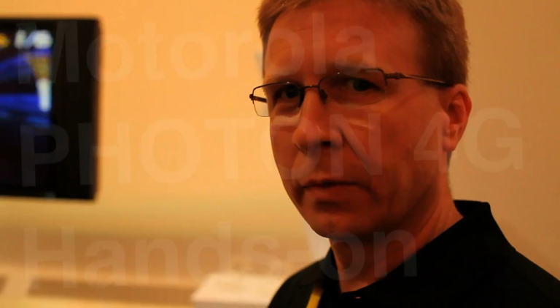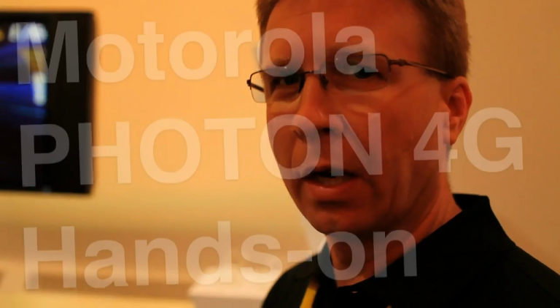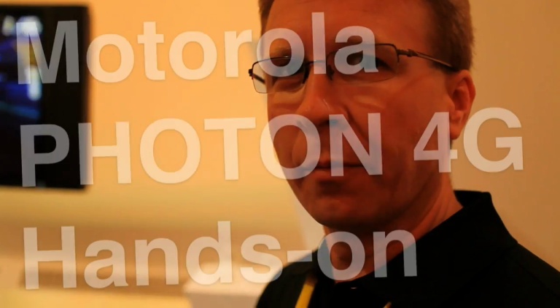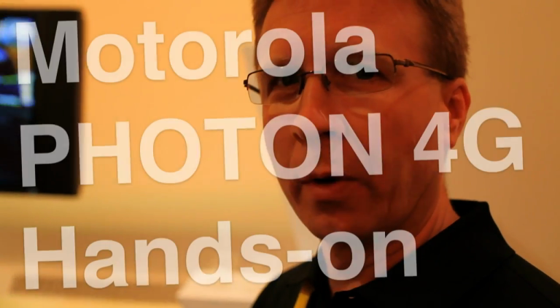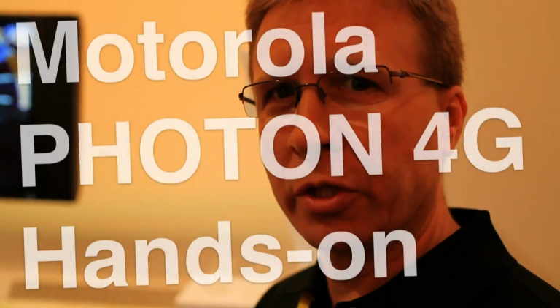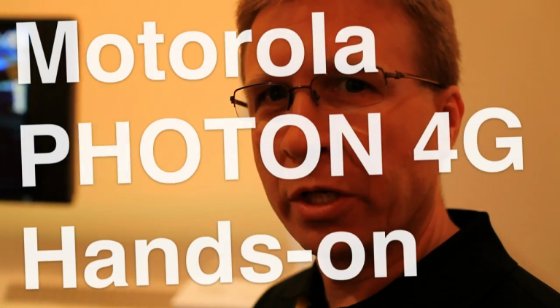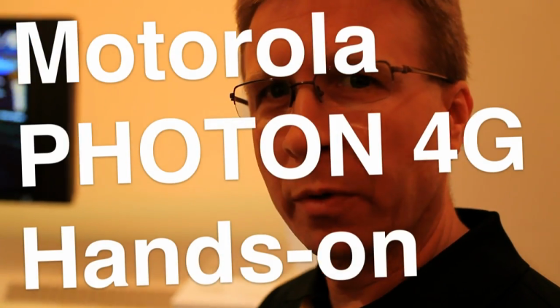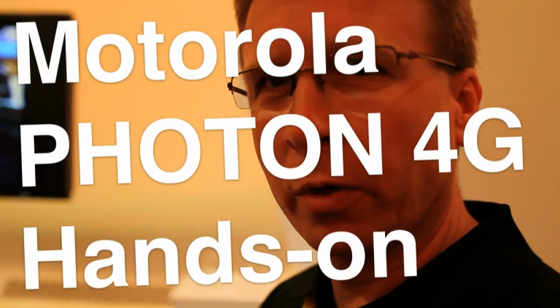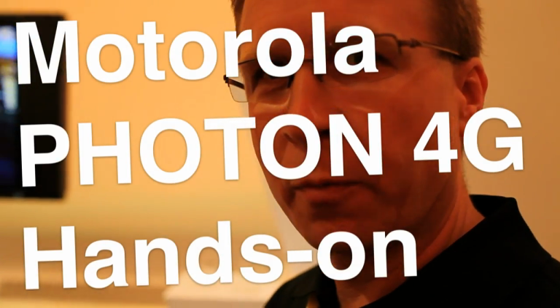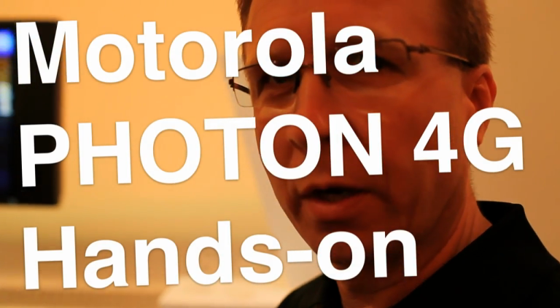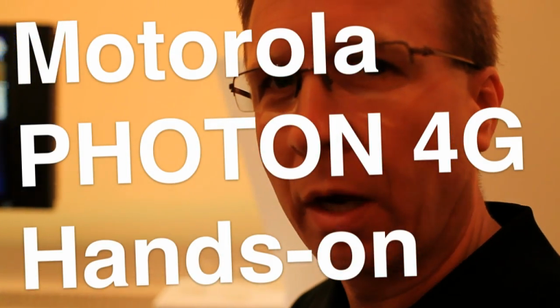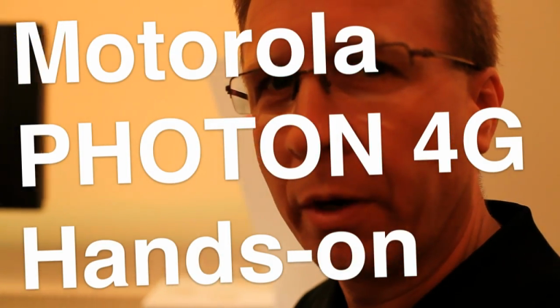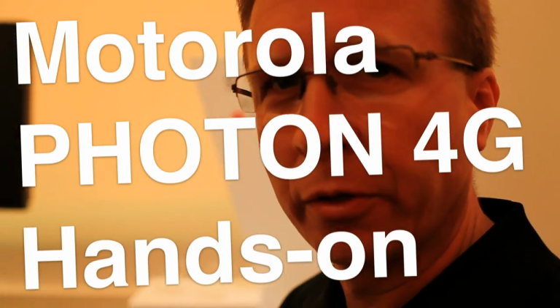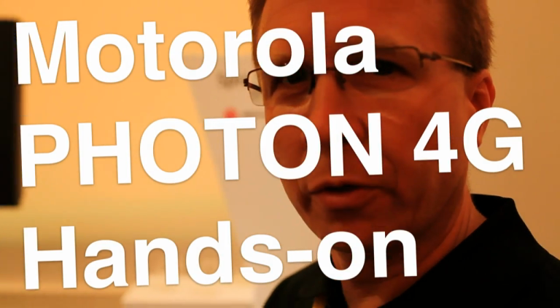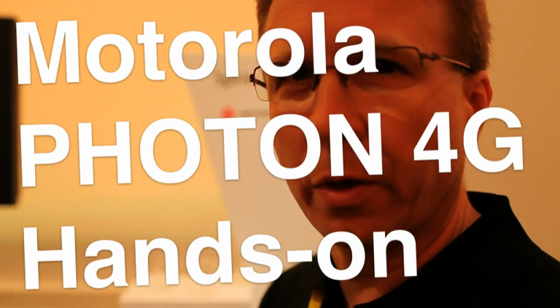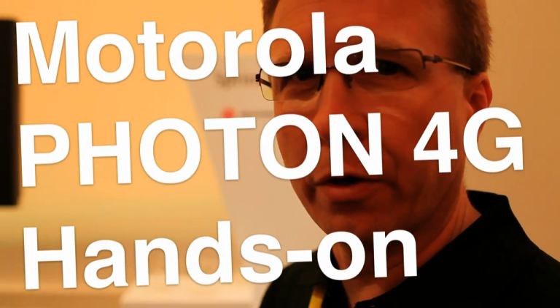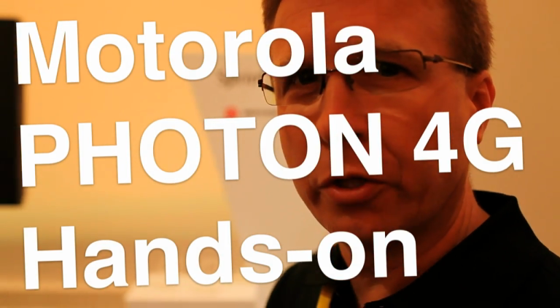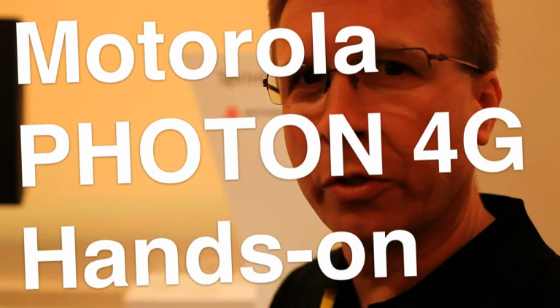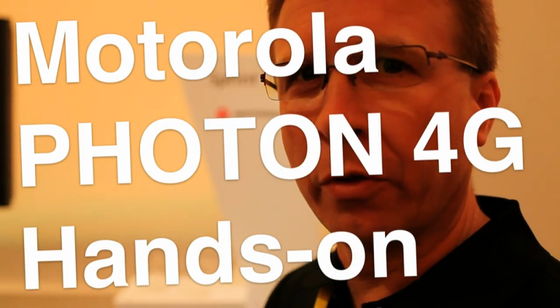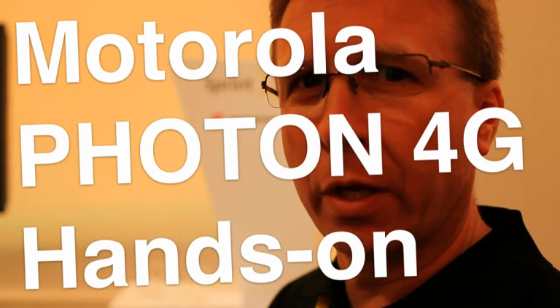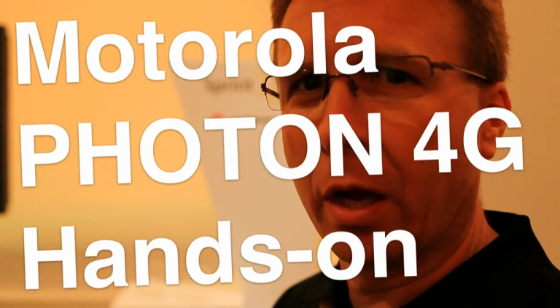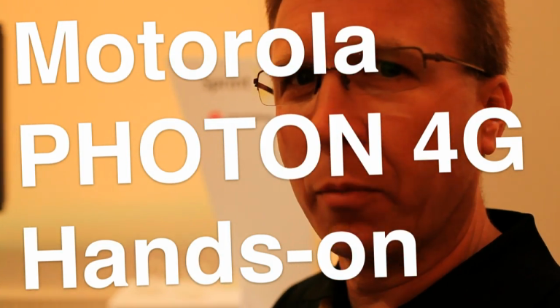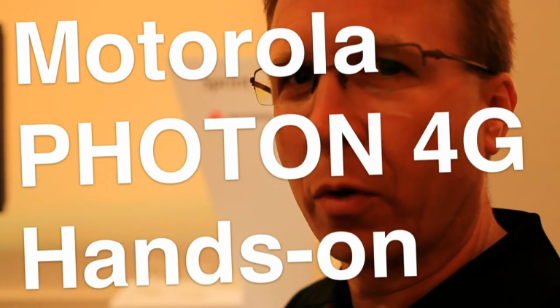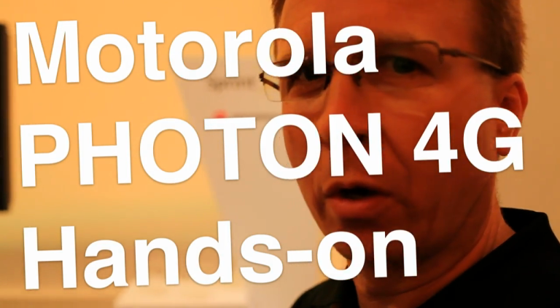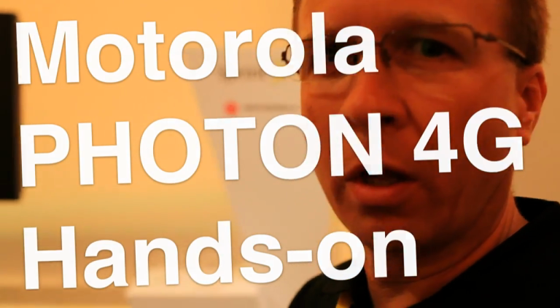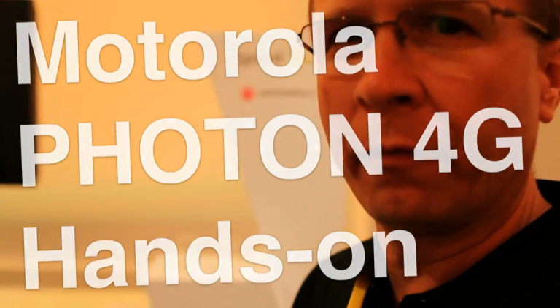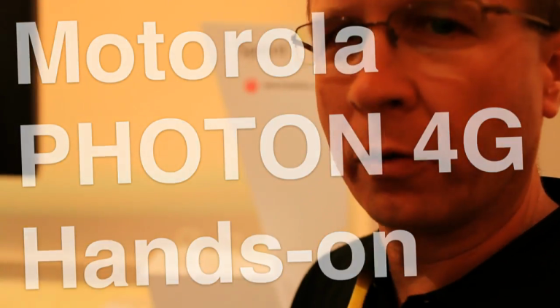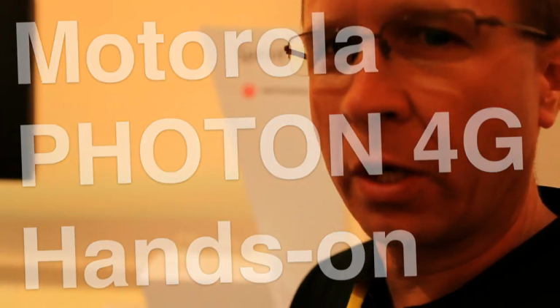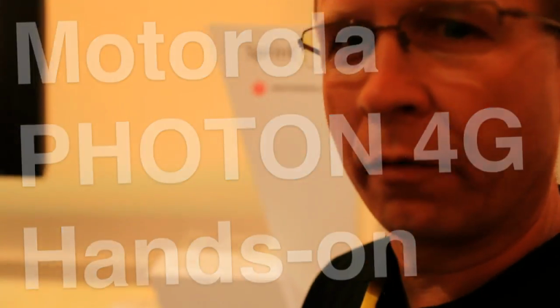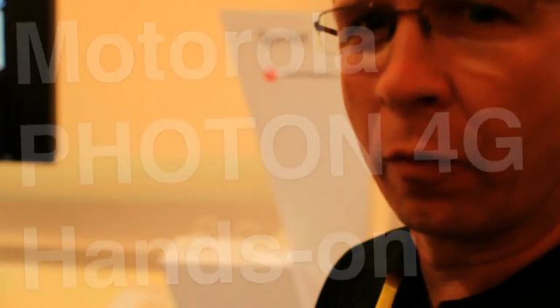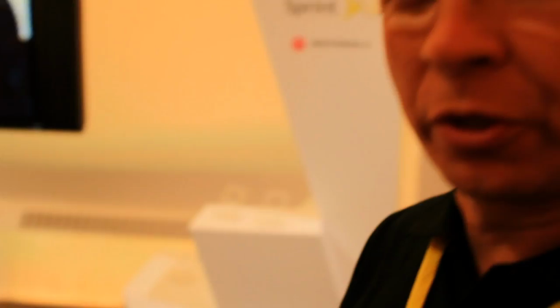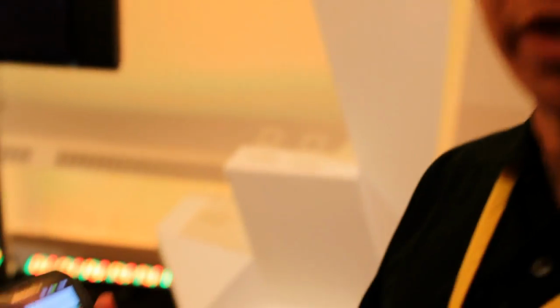Hi, I'm Dwayne Cheeseman with Sprint. I'm here to introduce you to the Motorola Photon 4G.